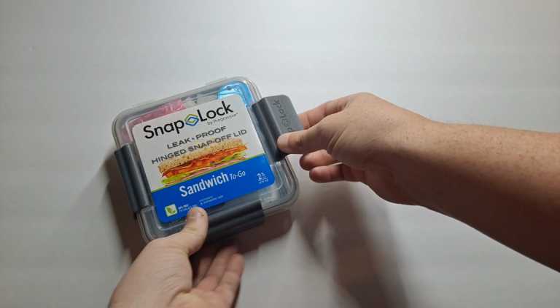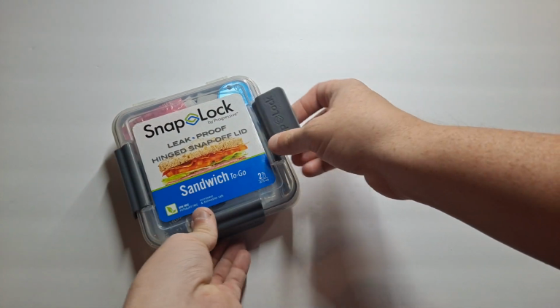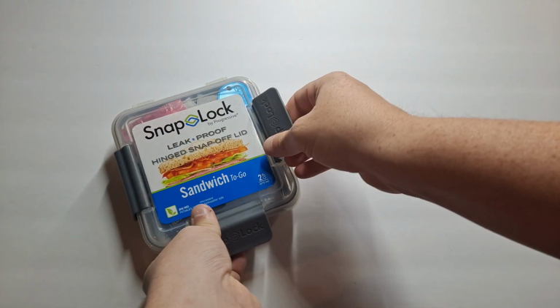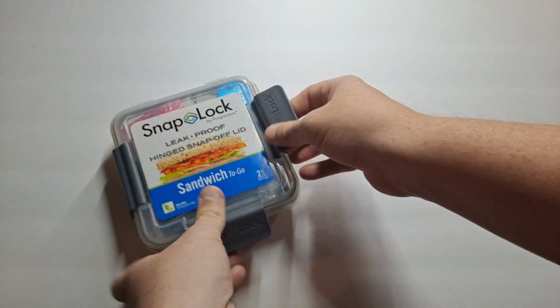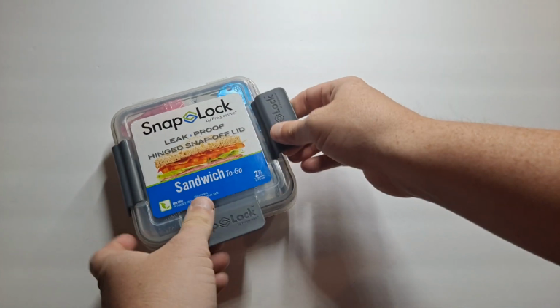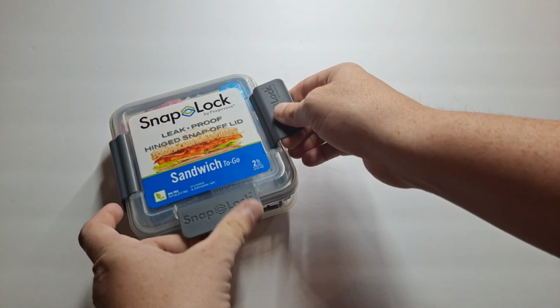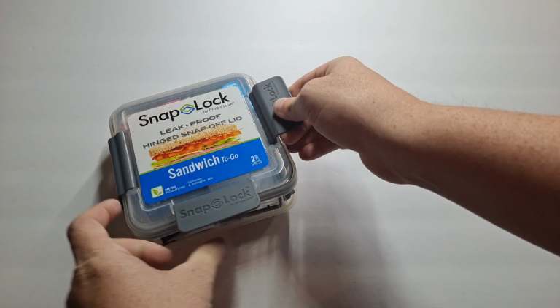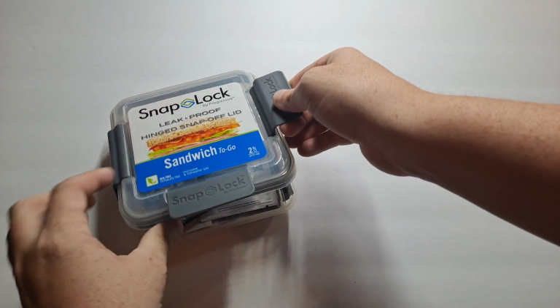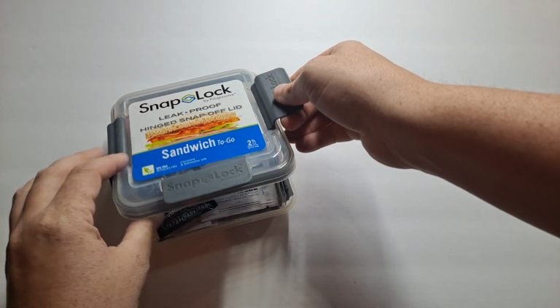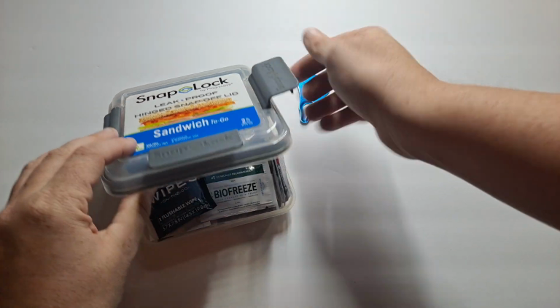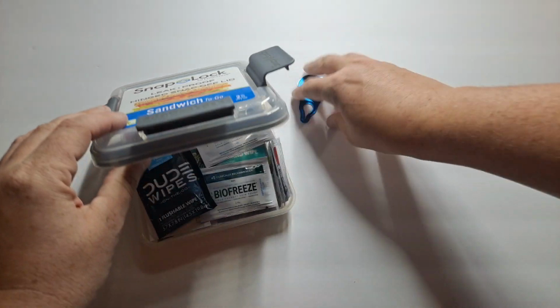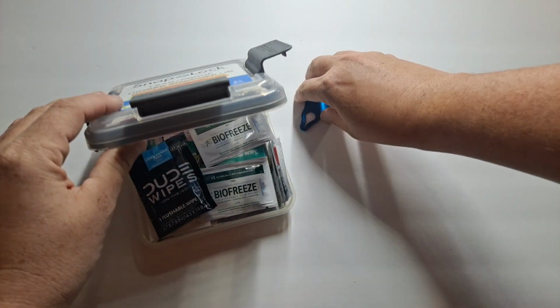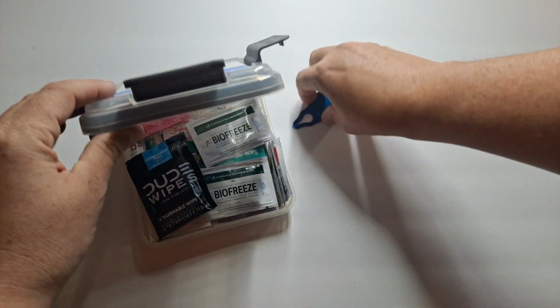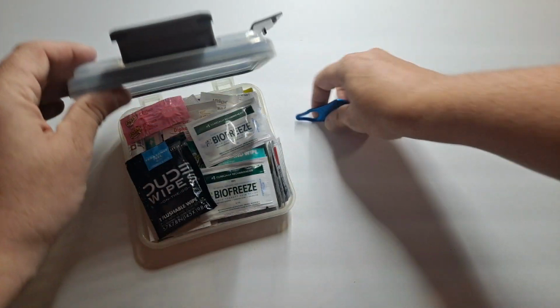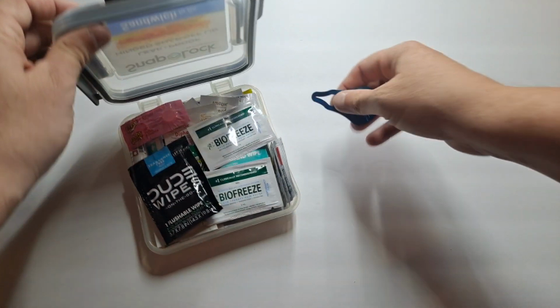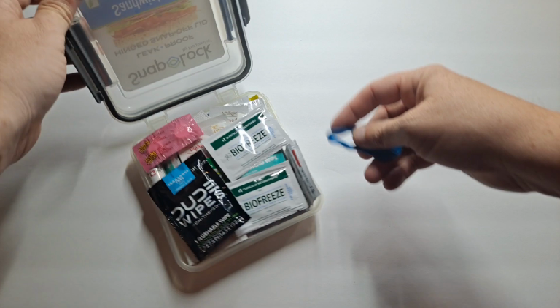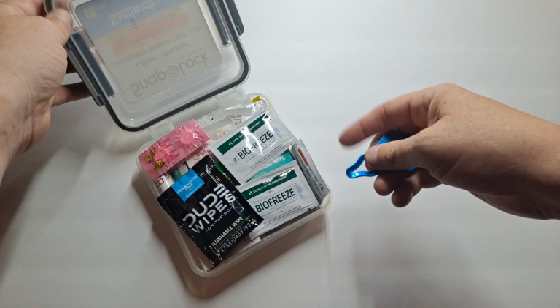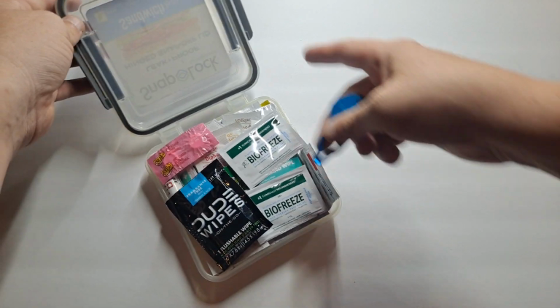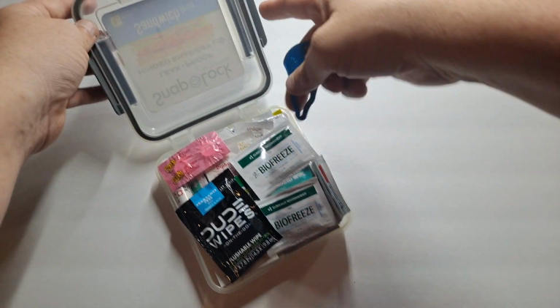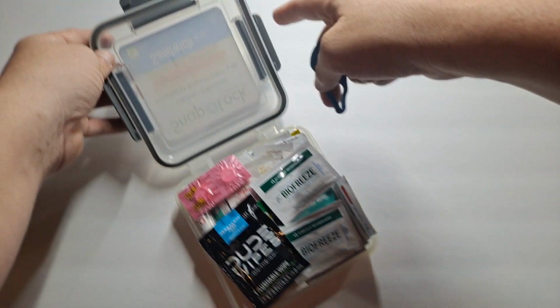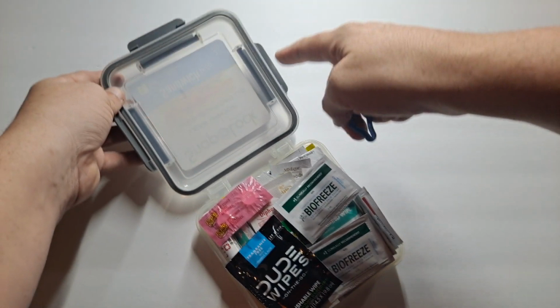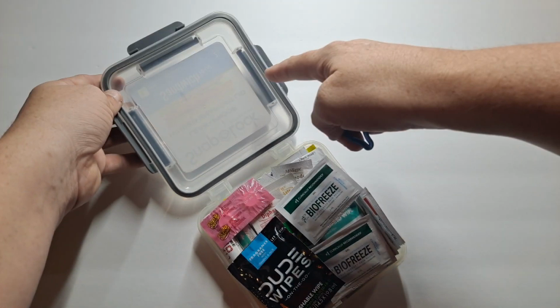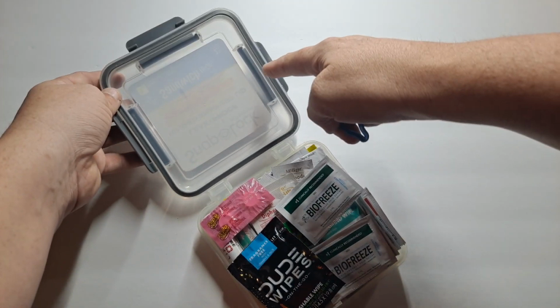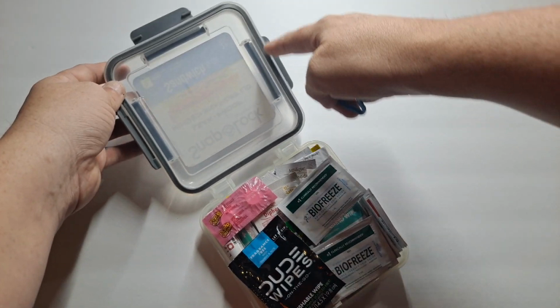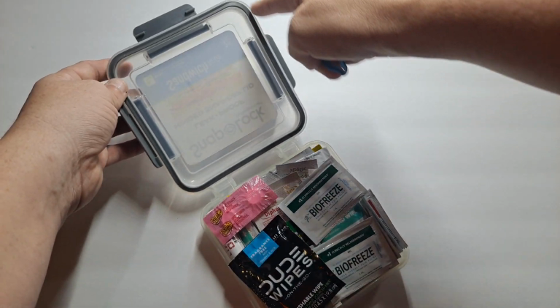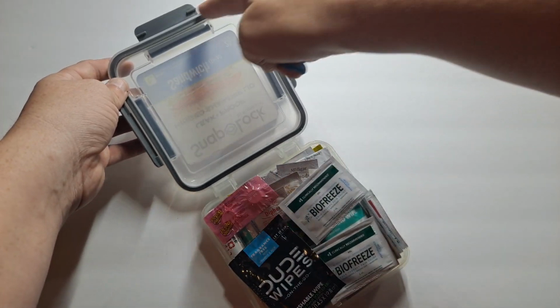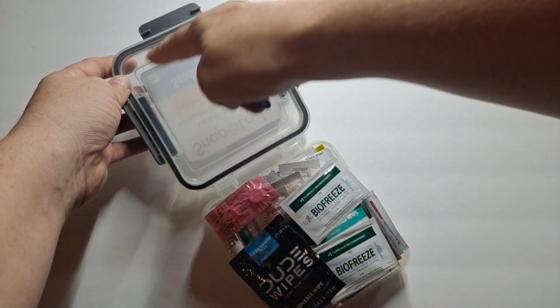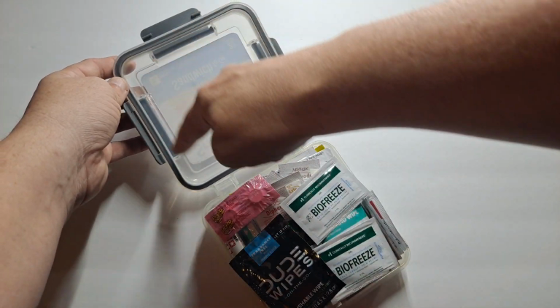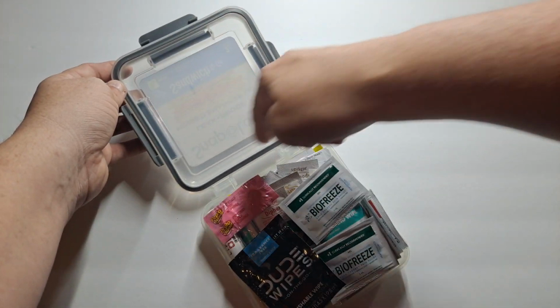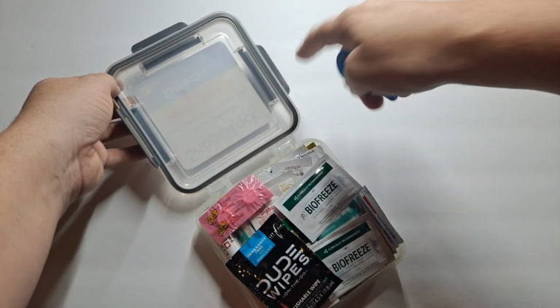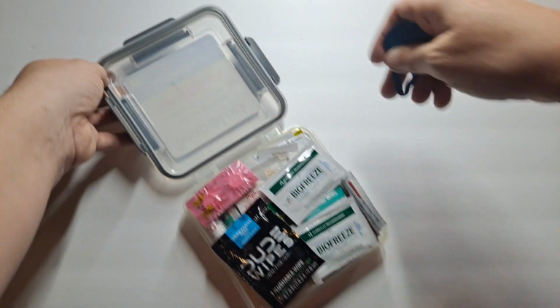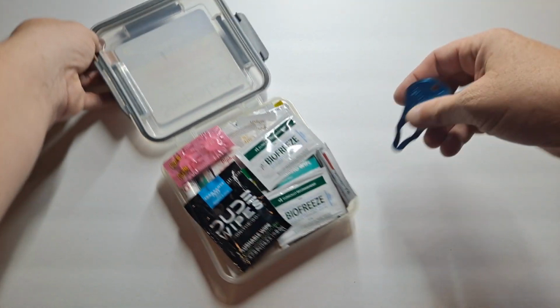These are all just a snap box. It's got a full rubber gasket all the way around.